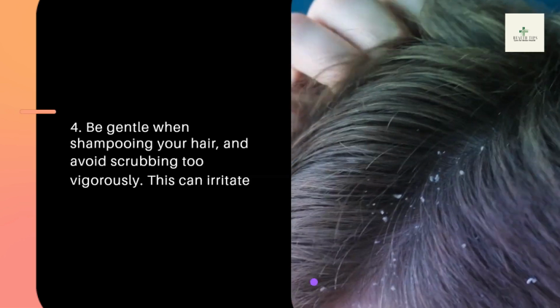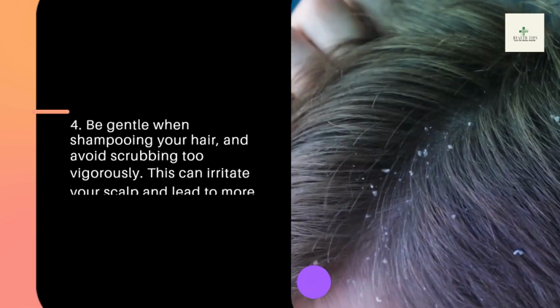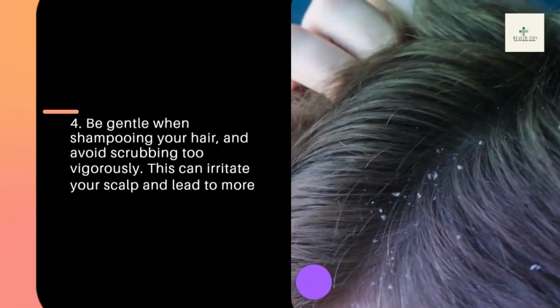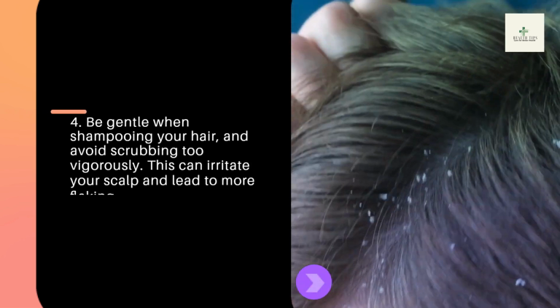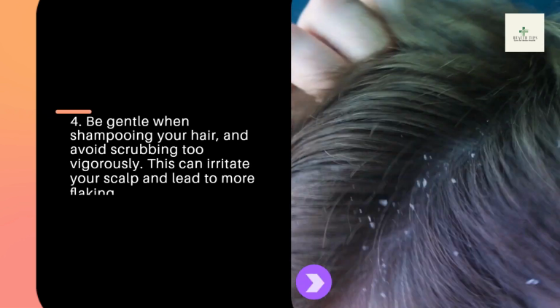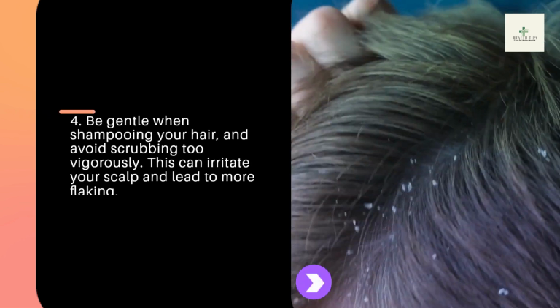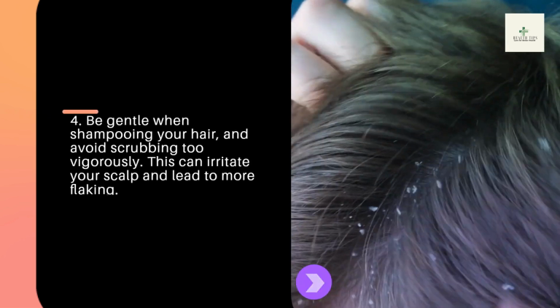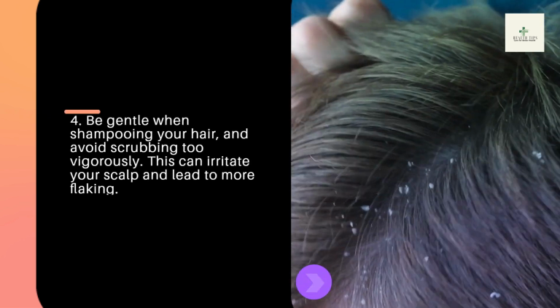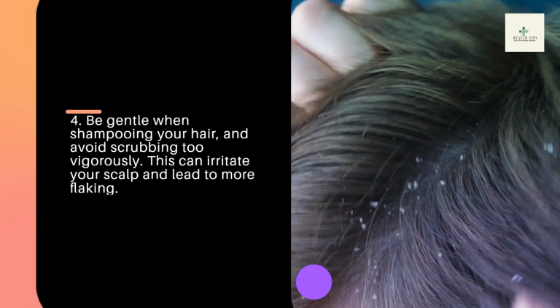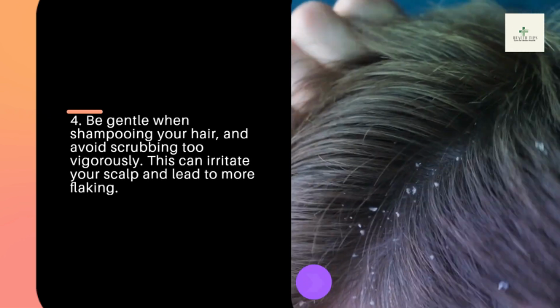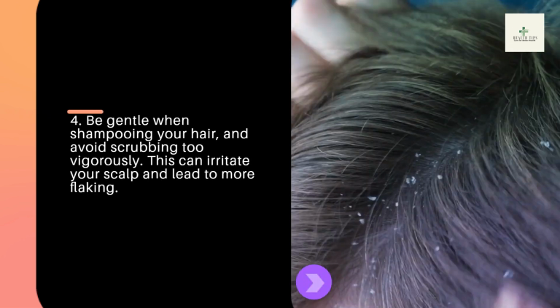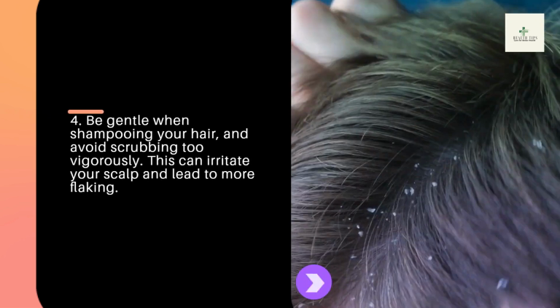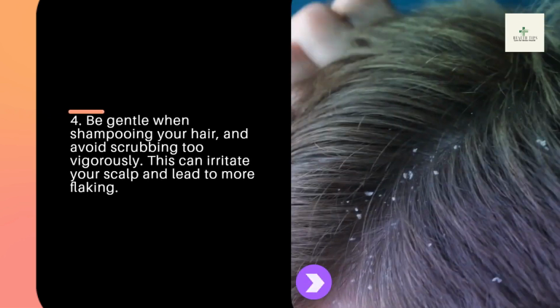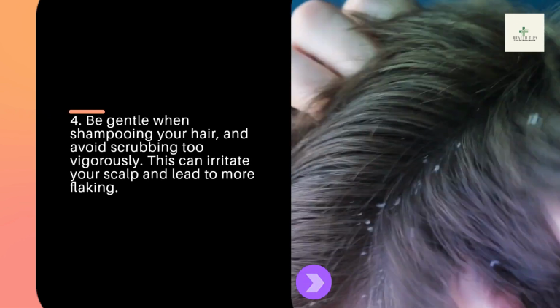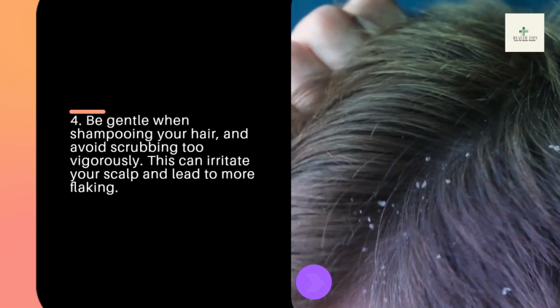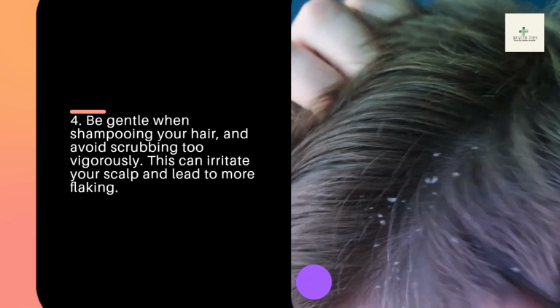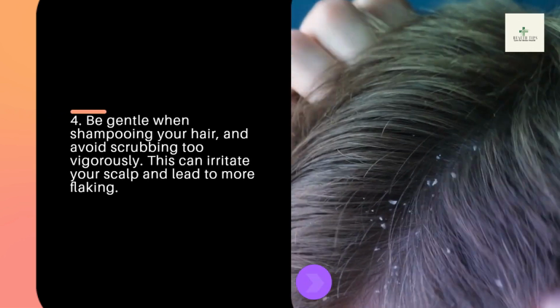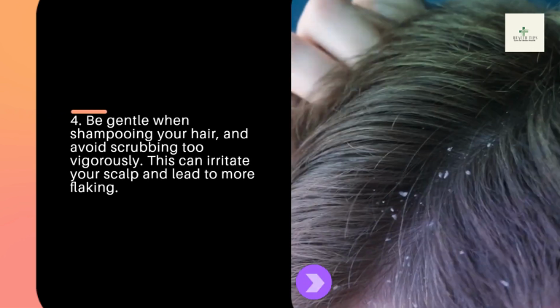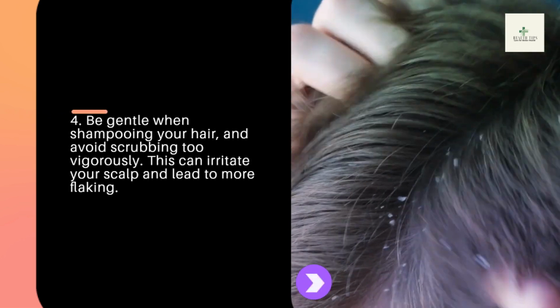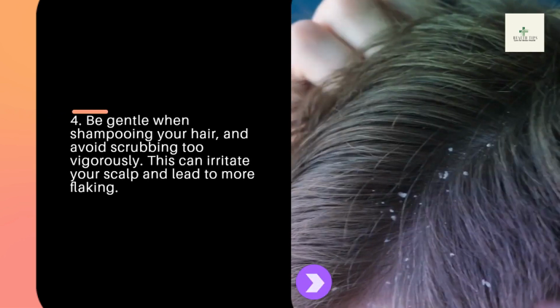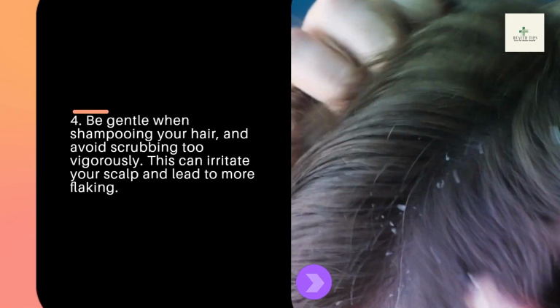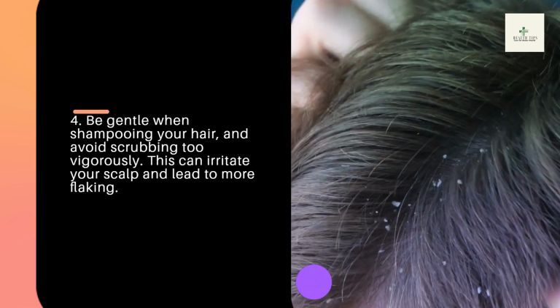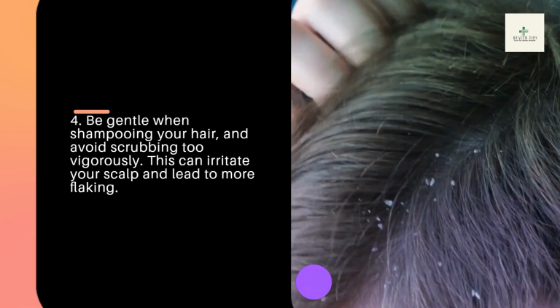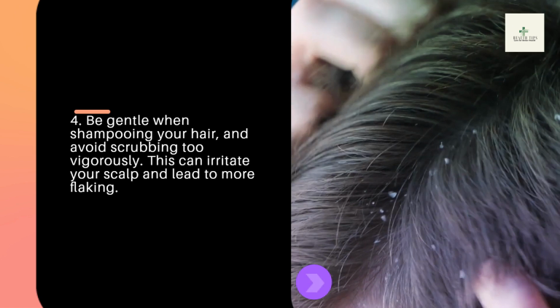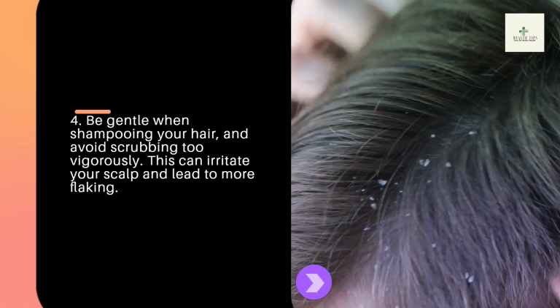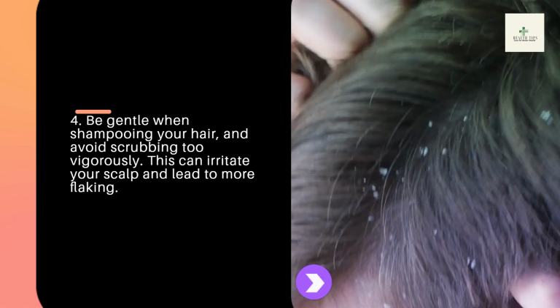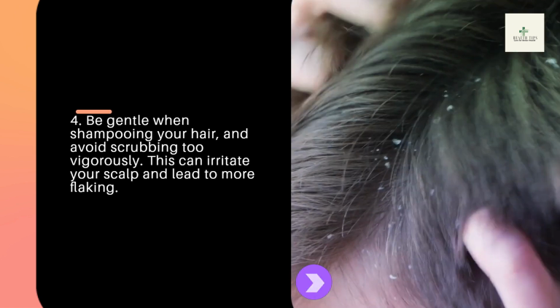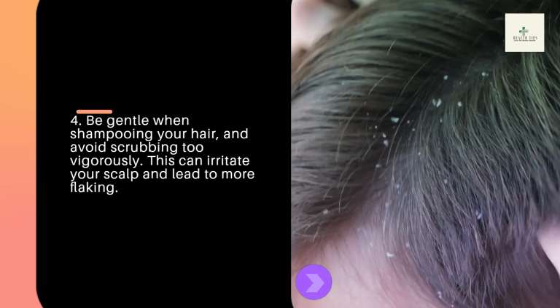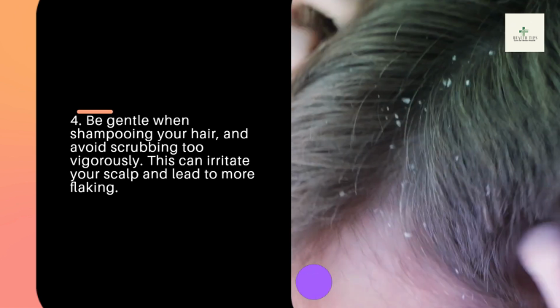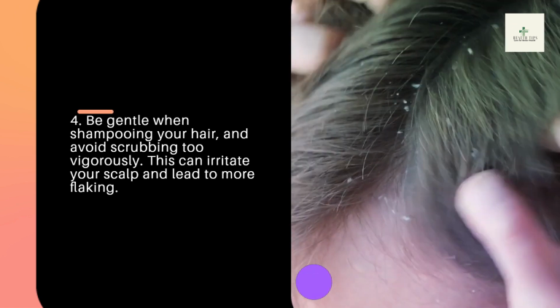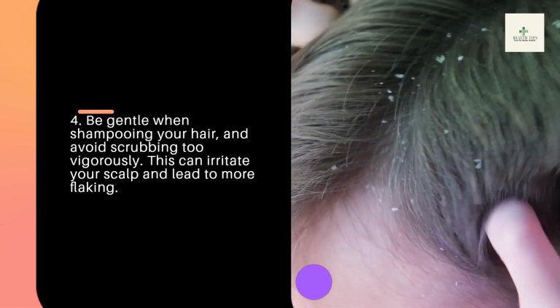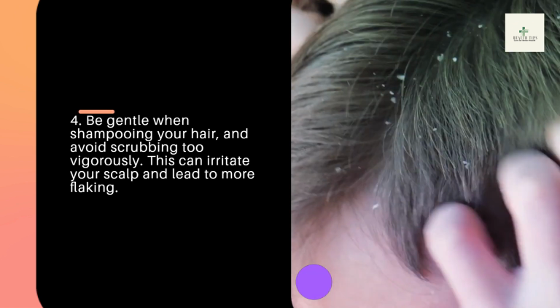Tip 4: Be gentle when shampooing your hair, and avoid scrubbing too vigorously. This can irritate your scalp and lead to more flaking.